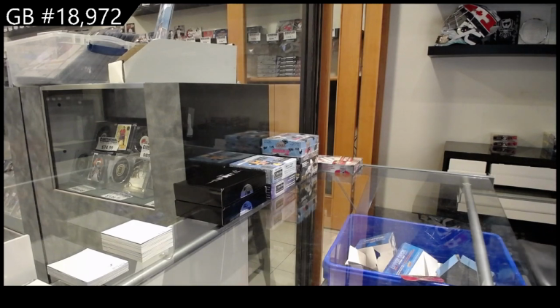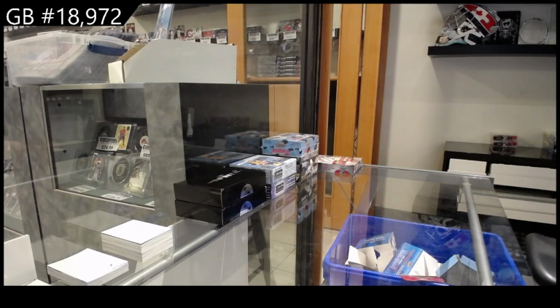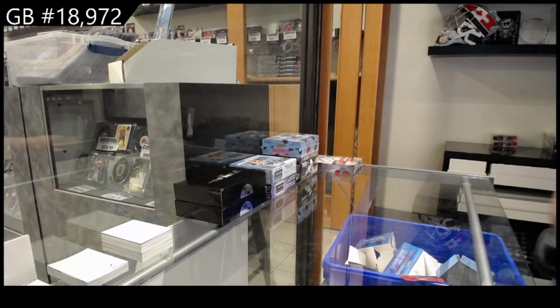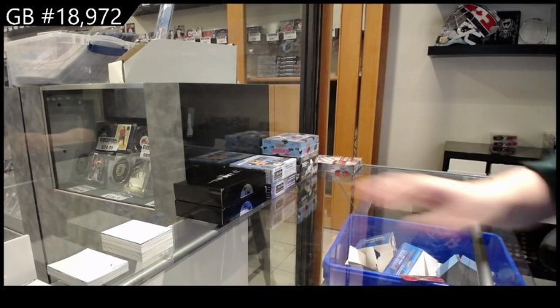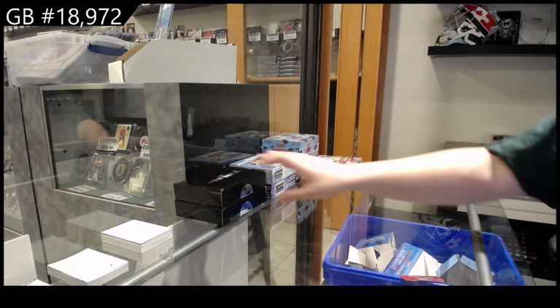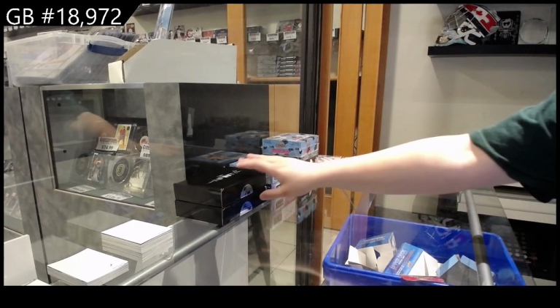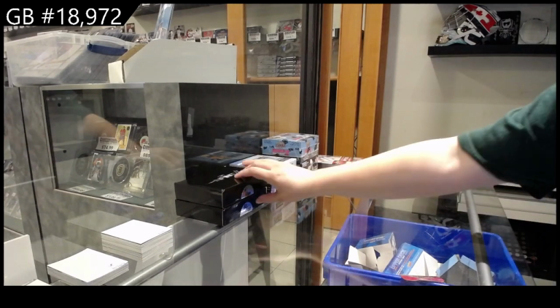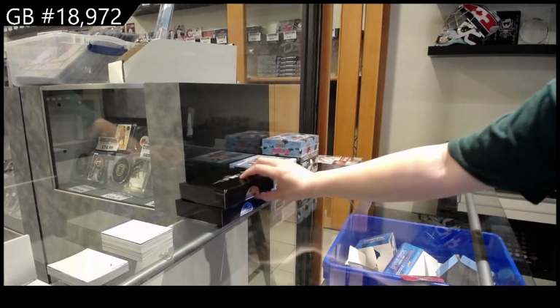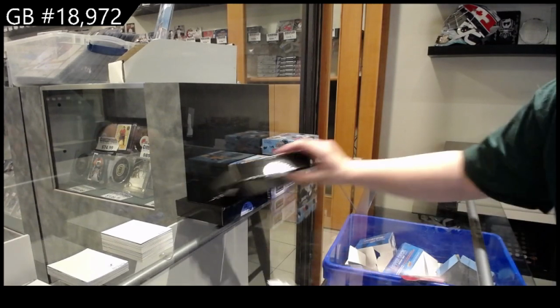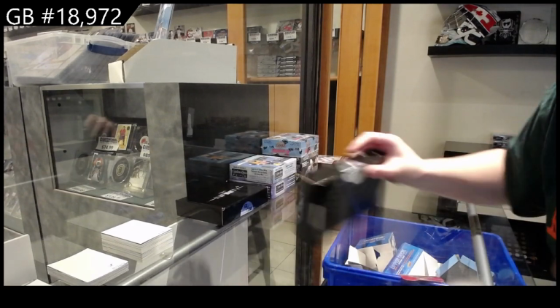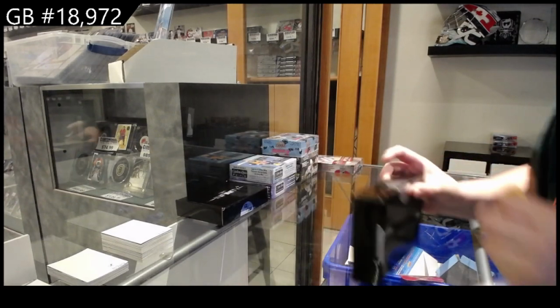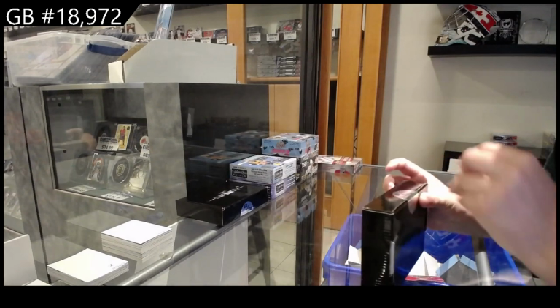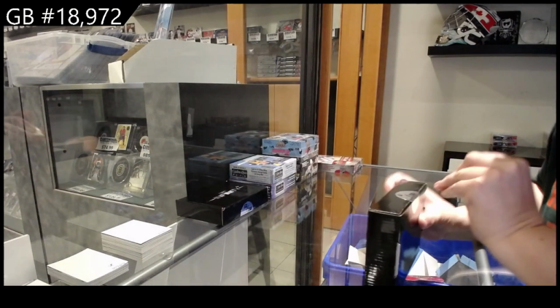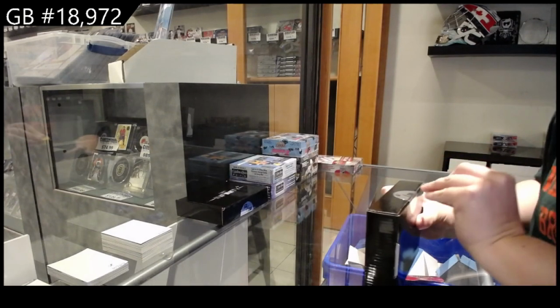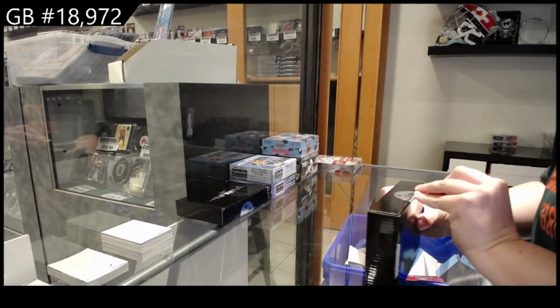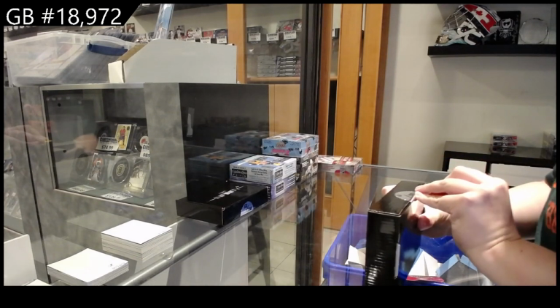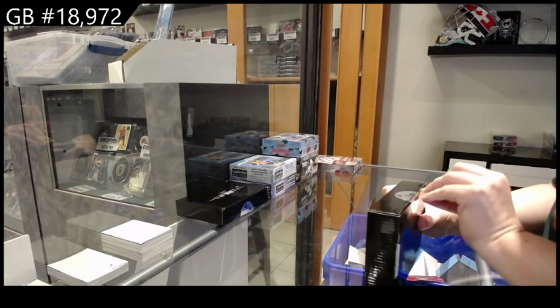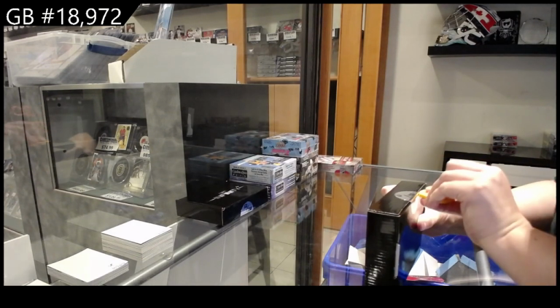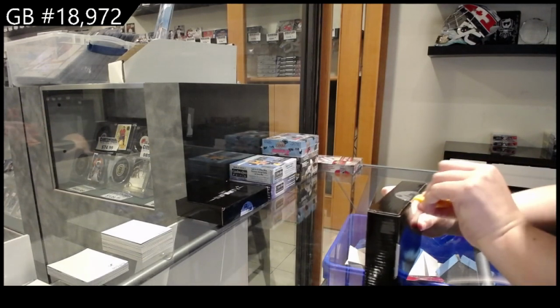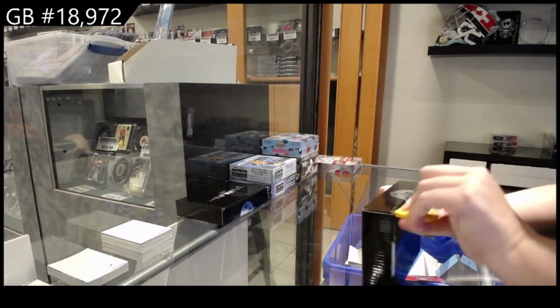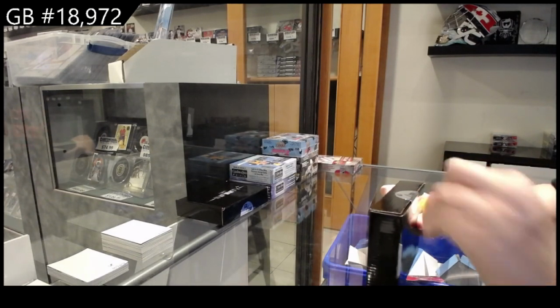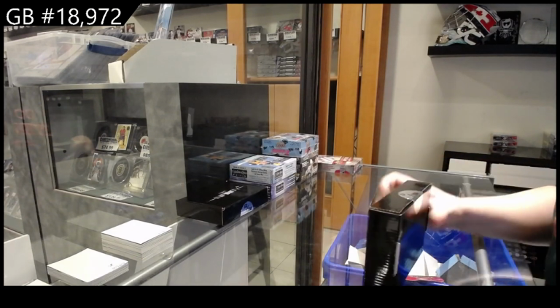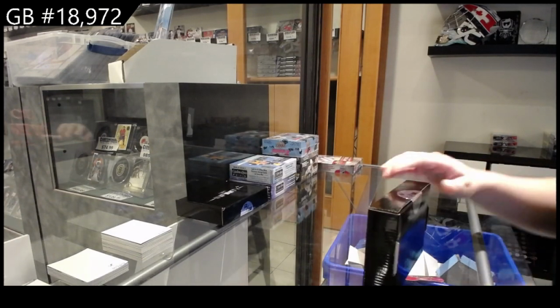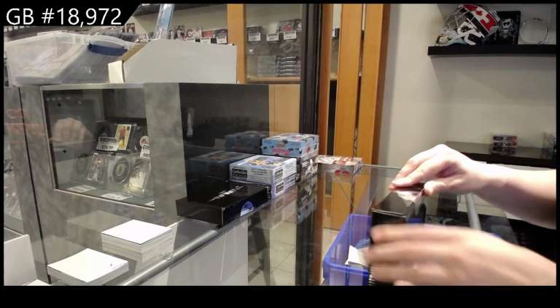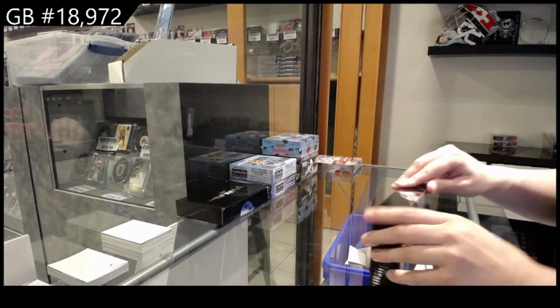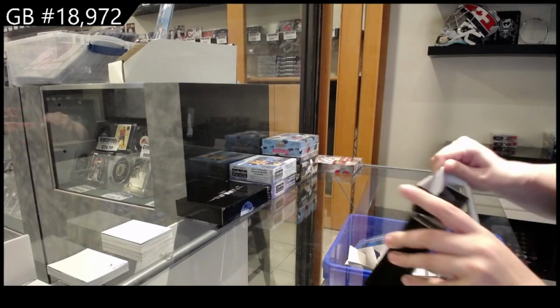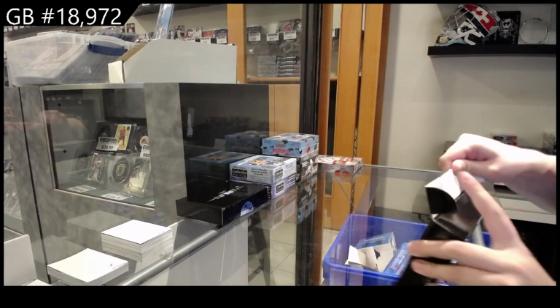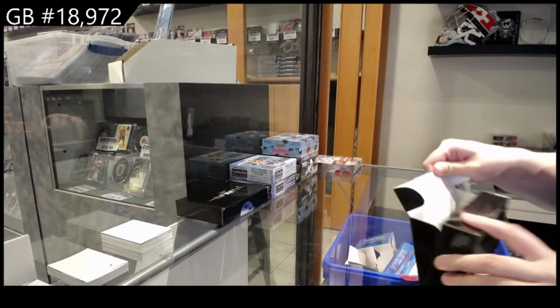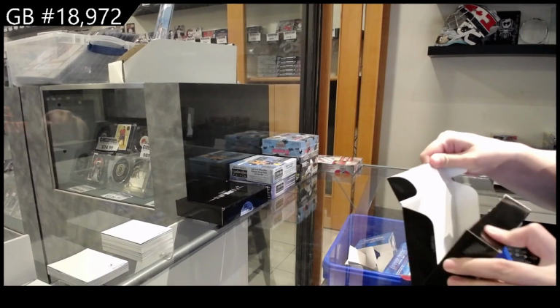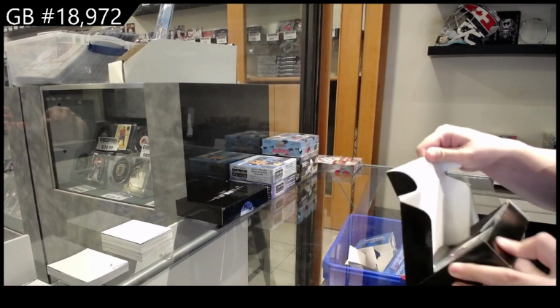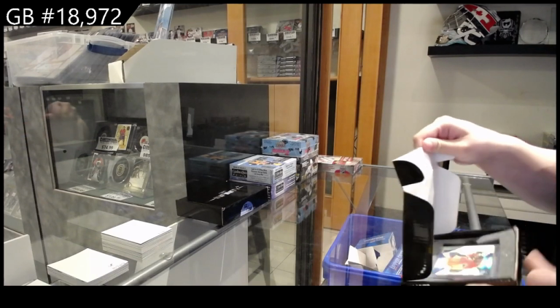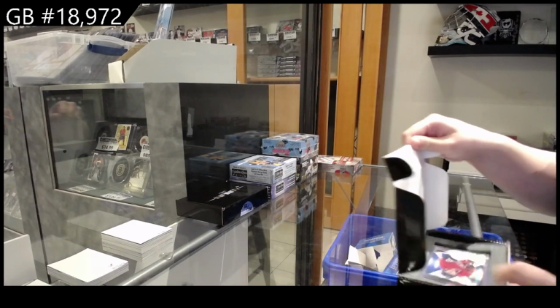We have the two box break of Infinity Plus. Best of luck, folks.